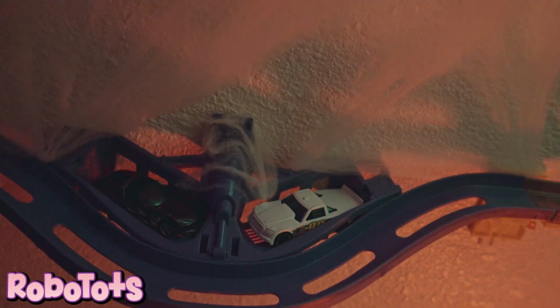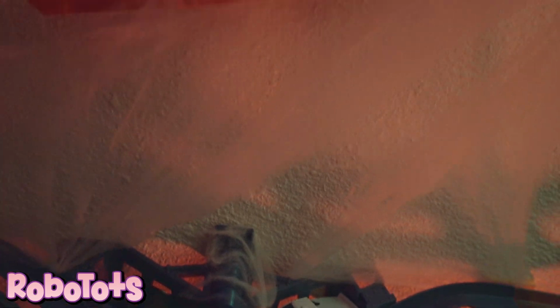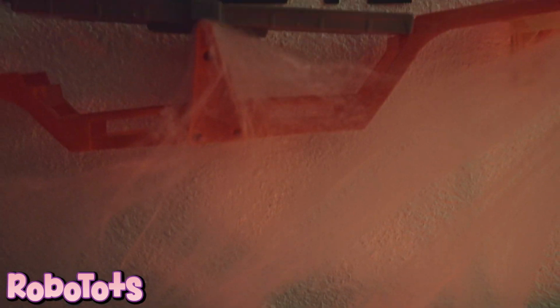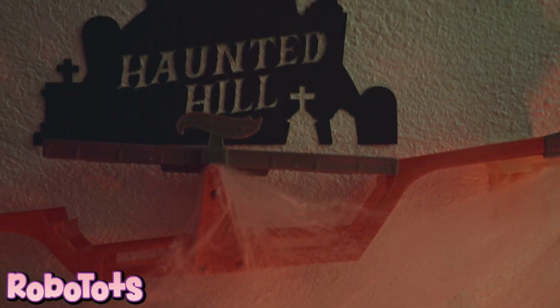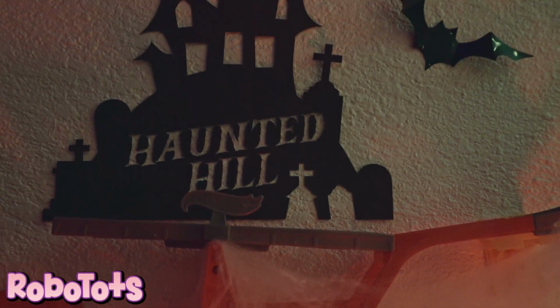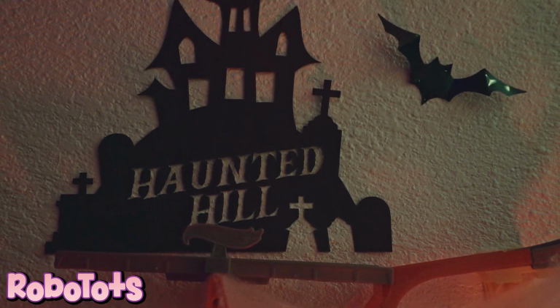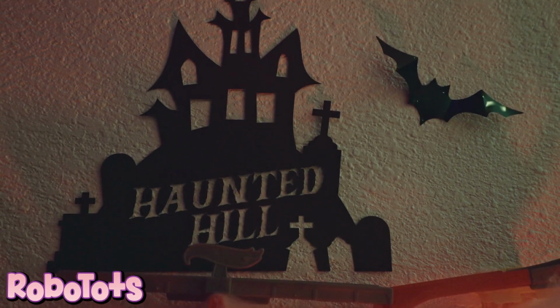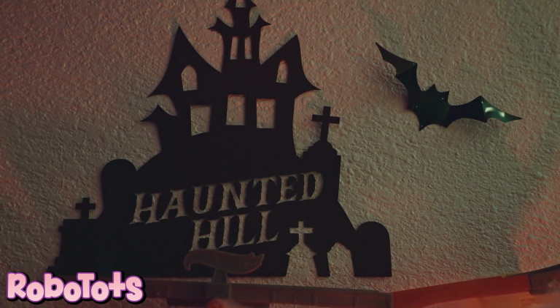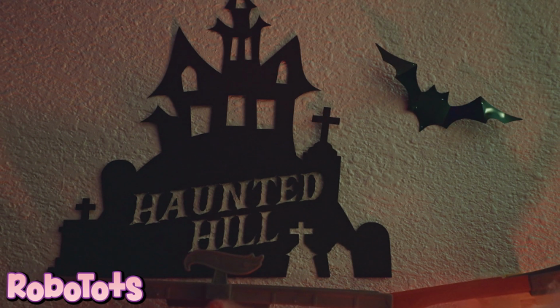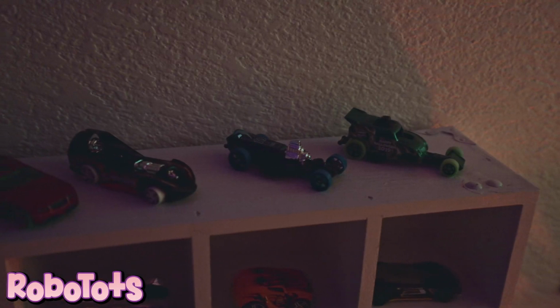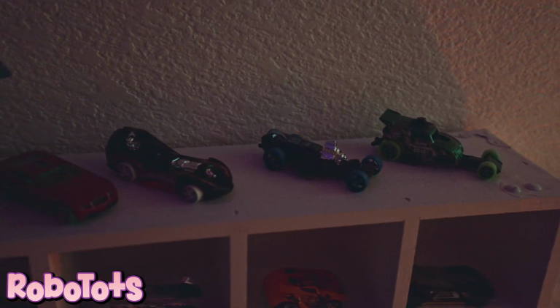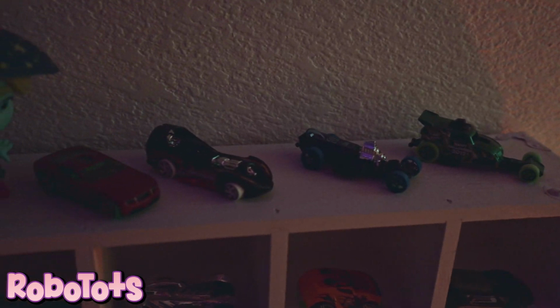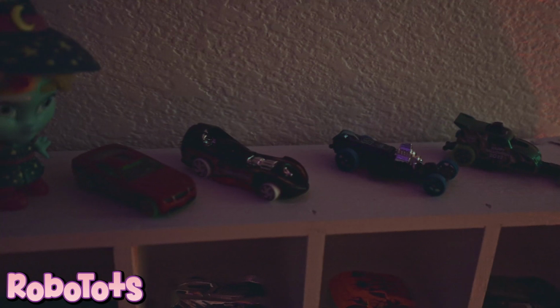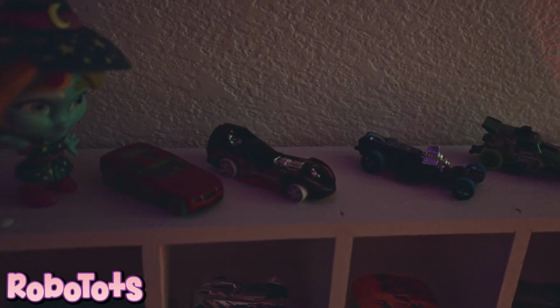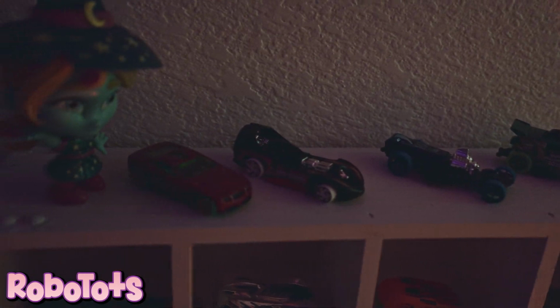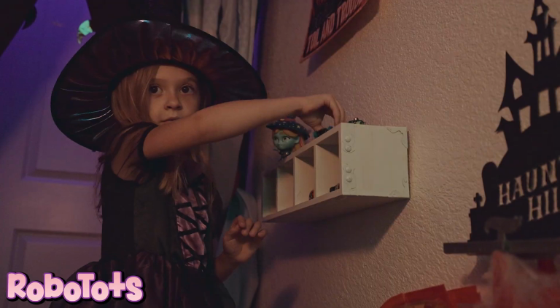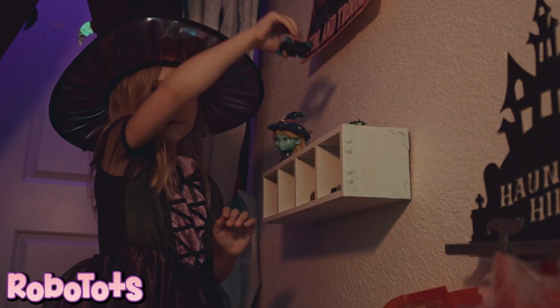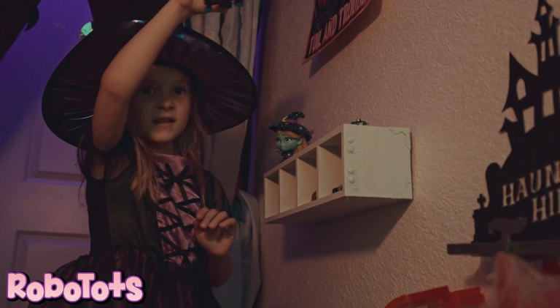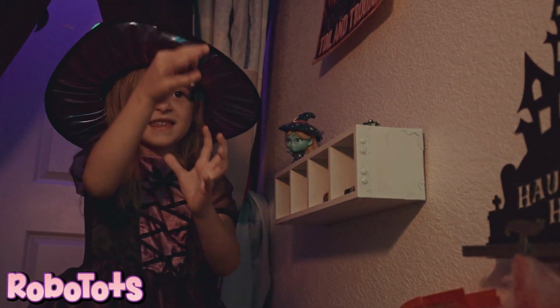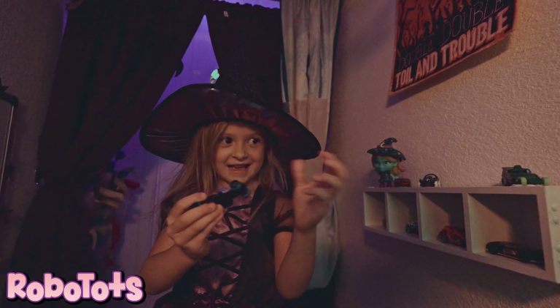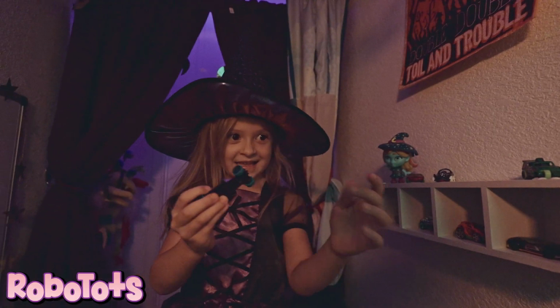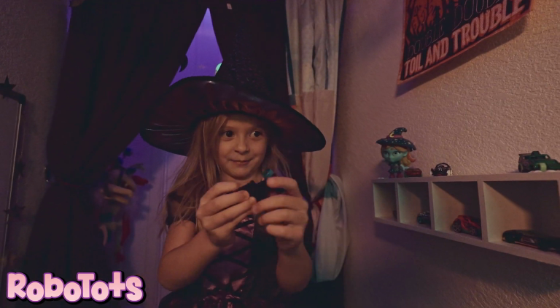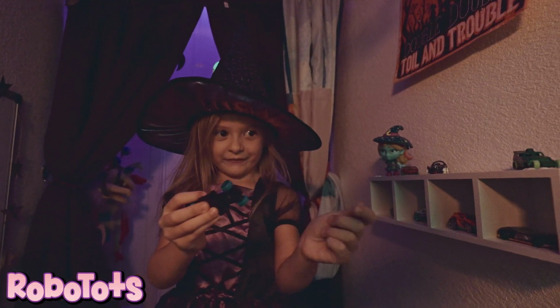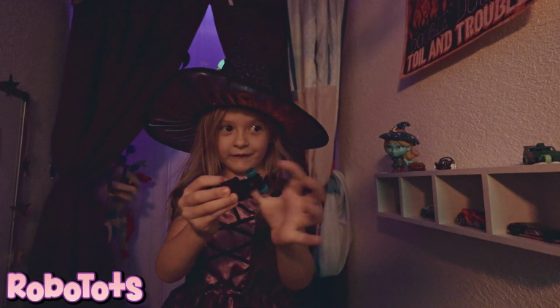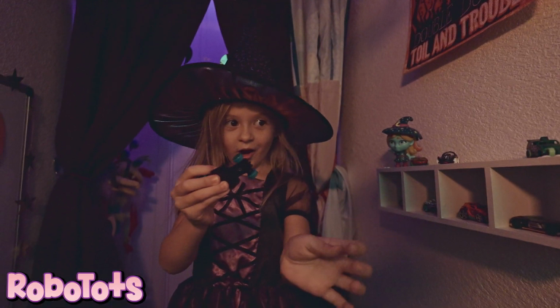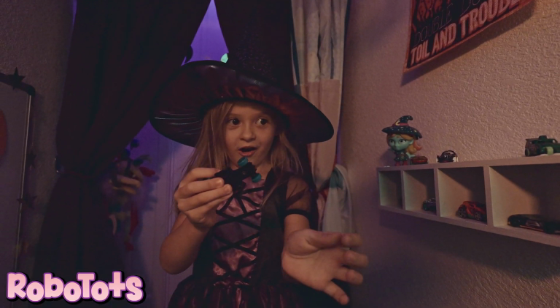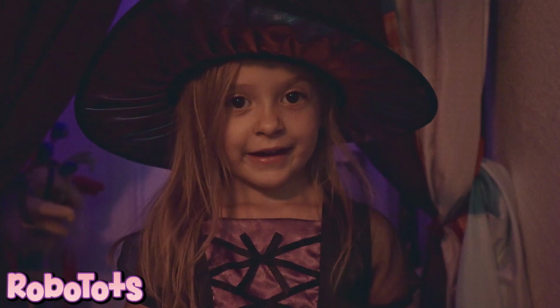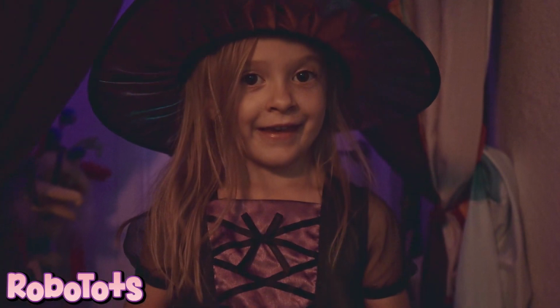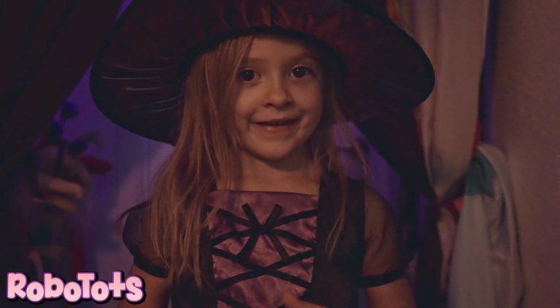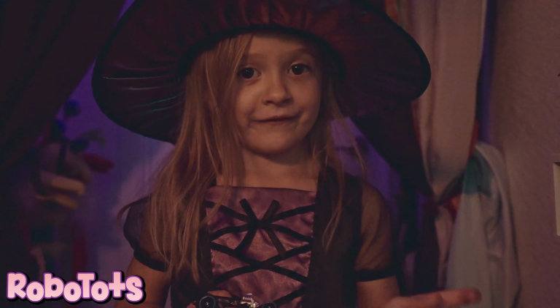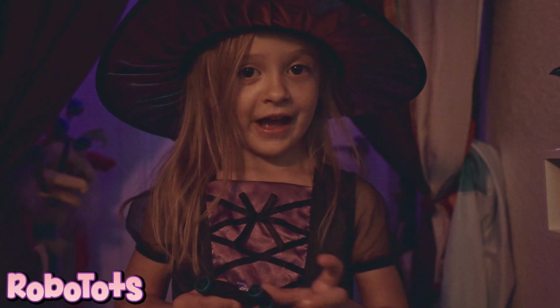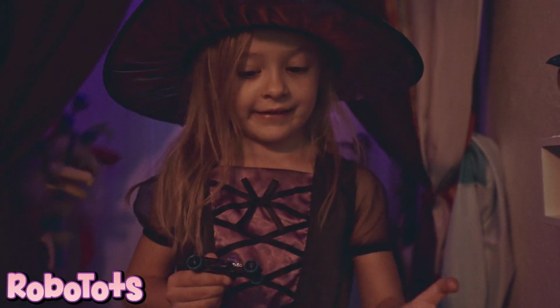This is my spooky racetrack. This is my favorite car because it's the fastest.